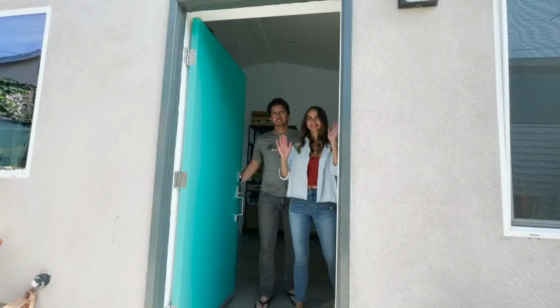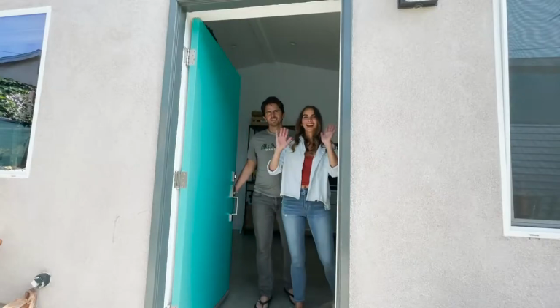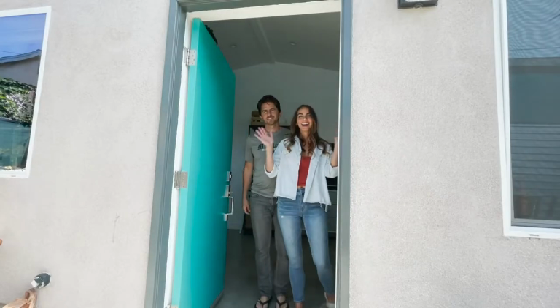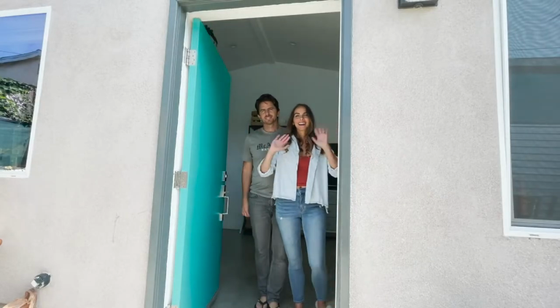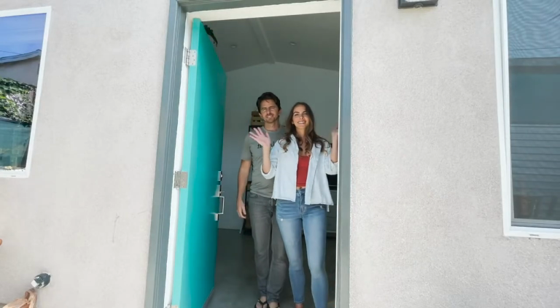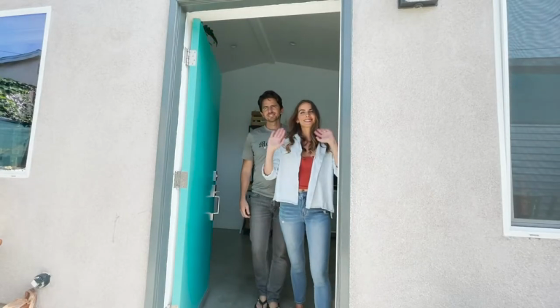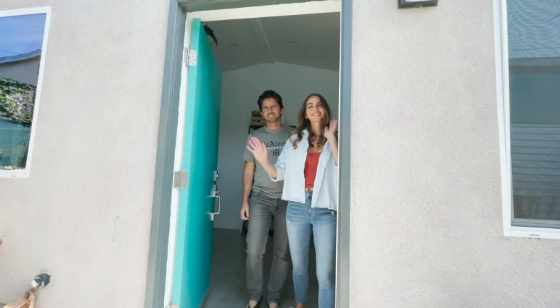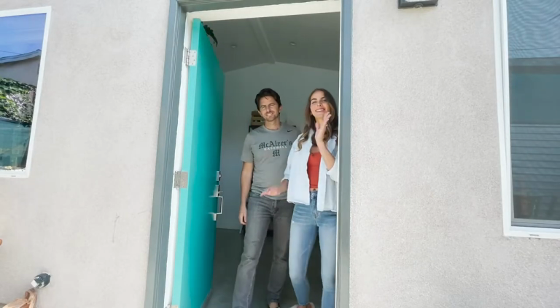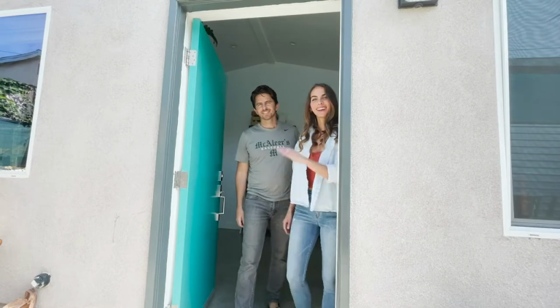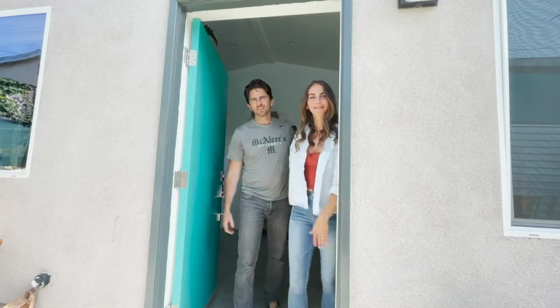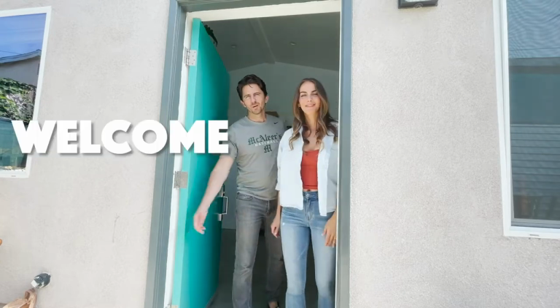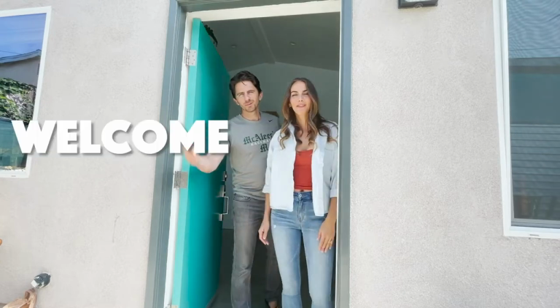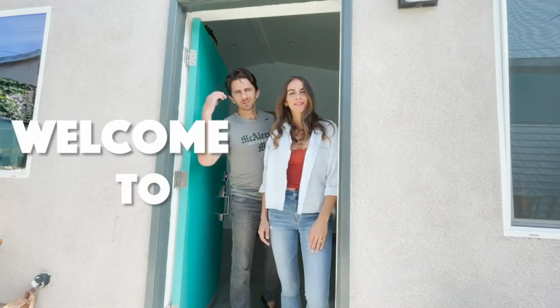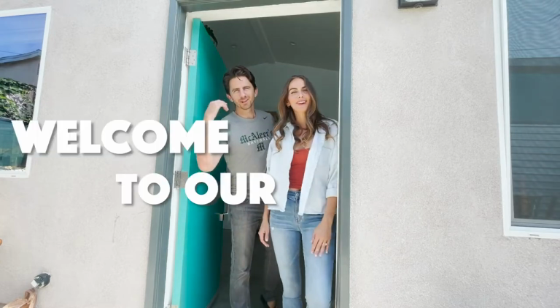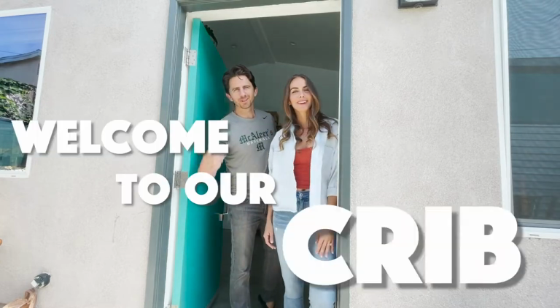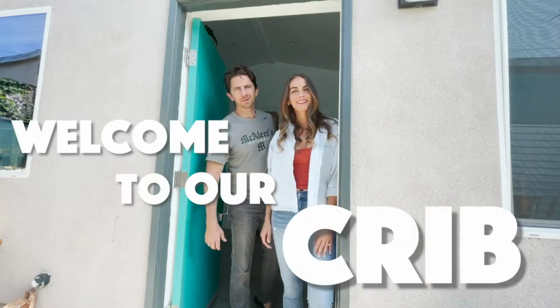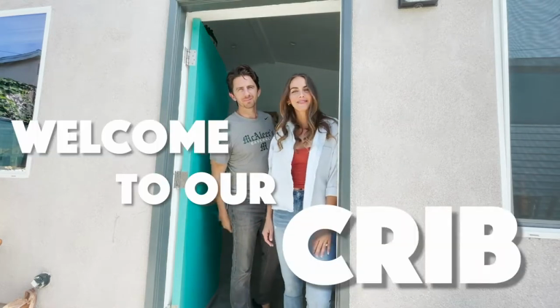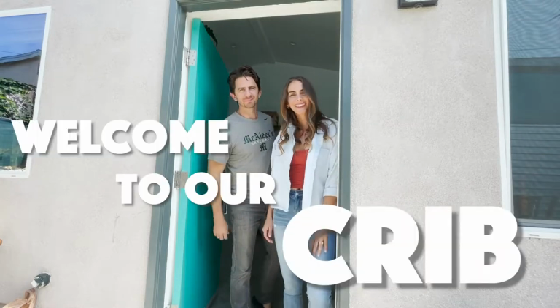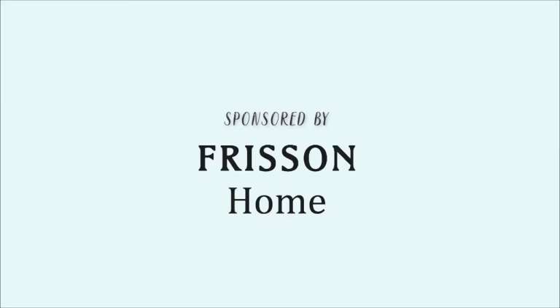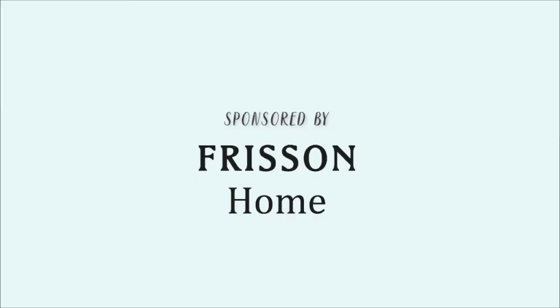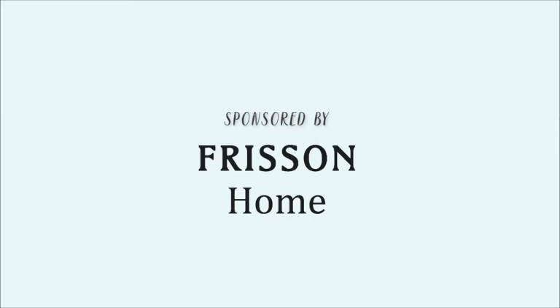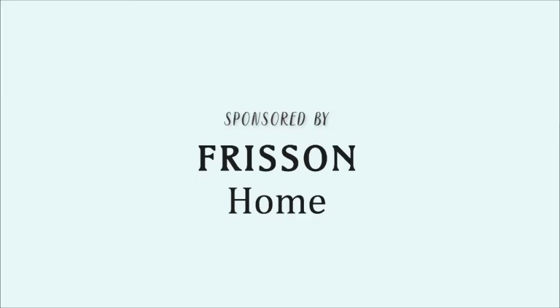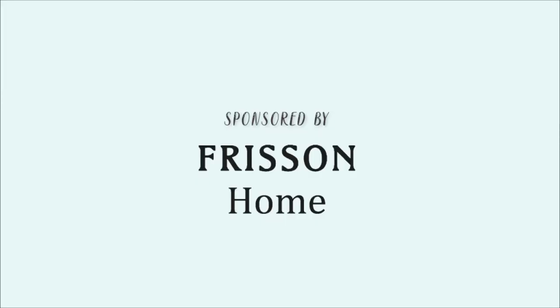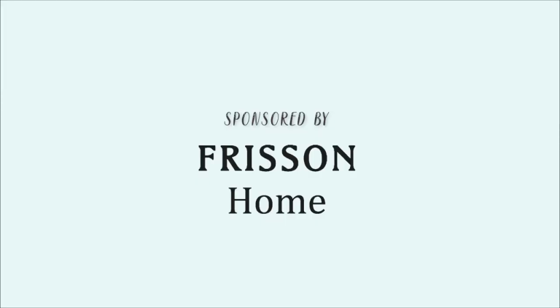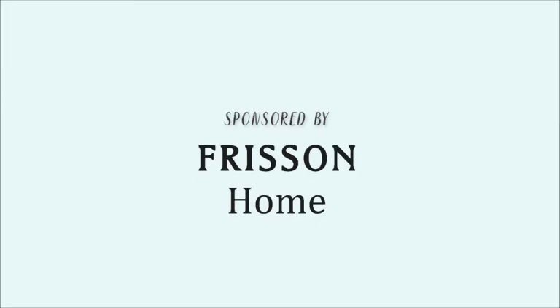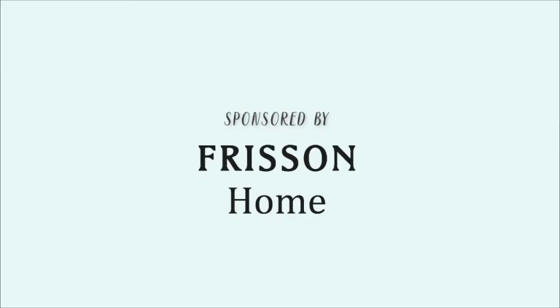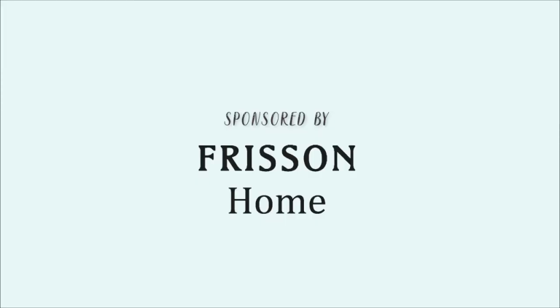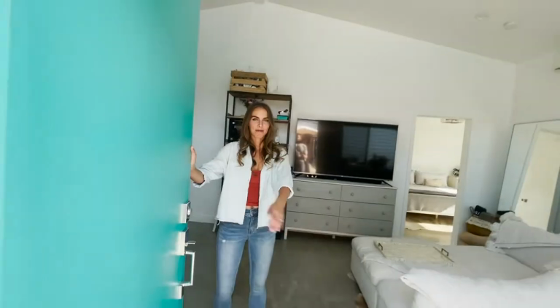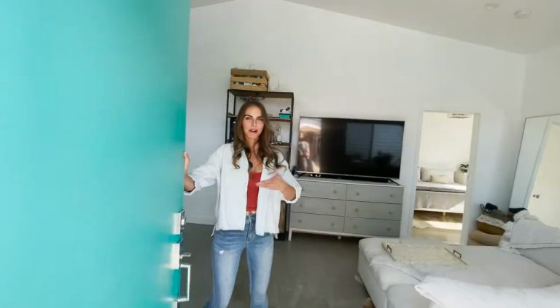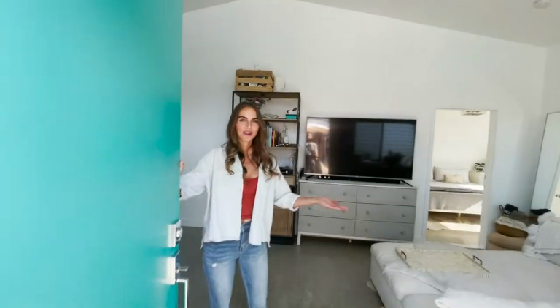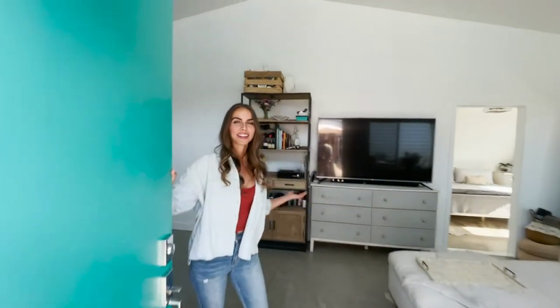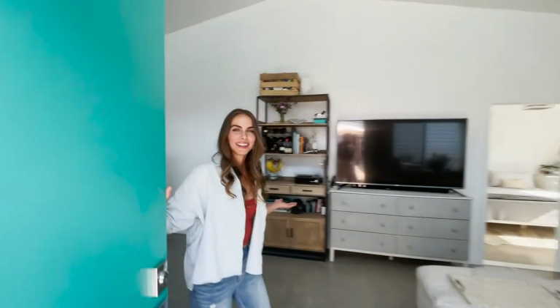Hi, we're Tasha and Dave. Welcome to our crib. Come on in.